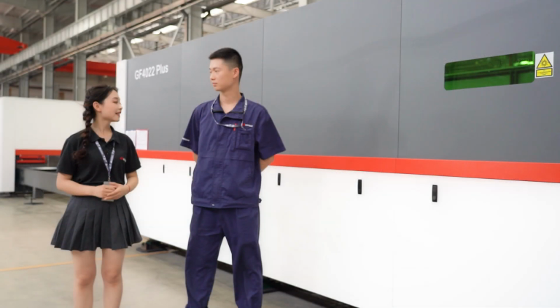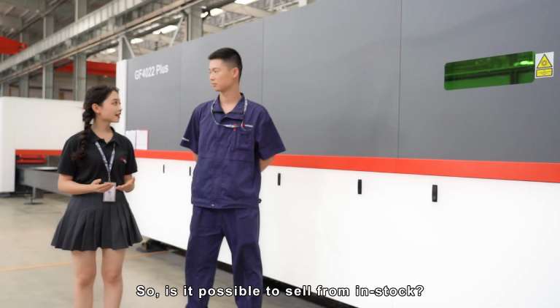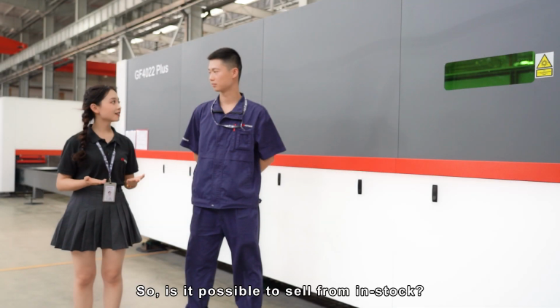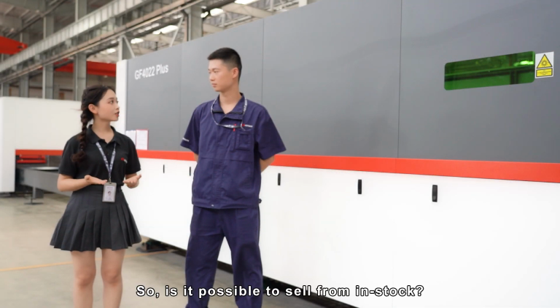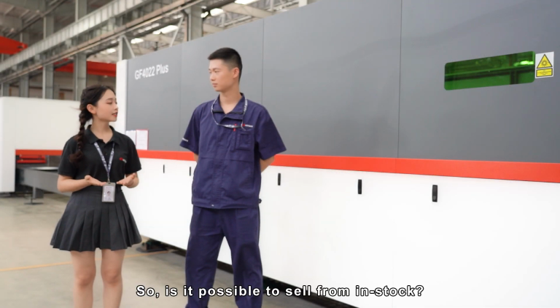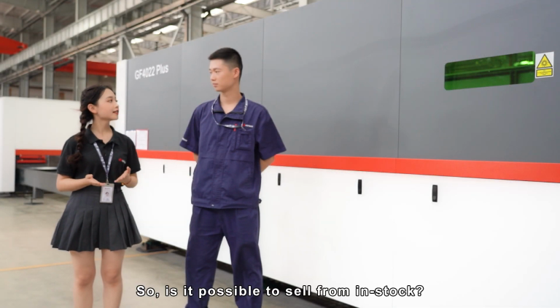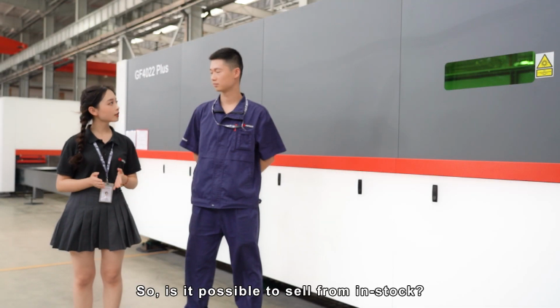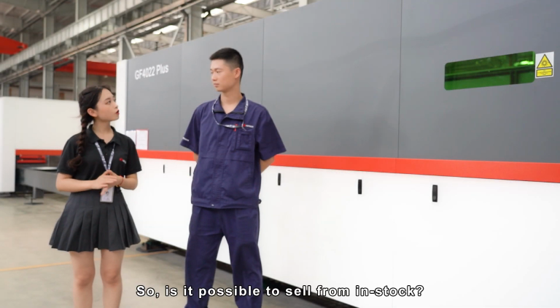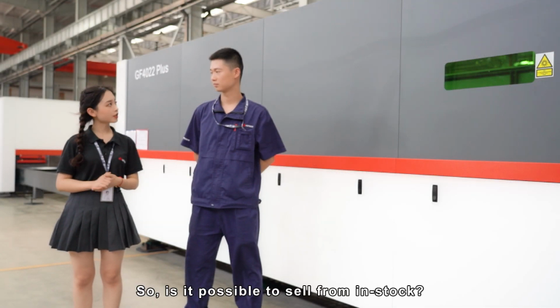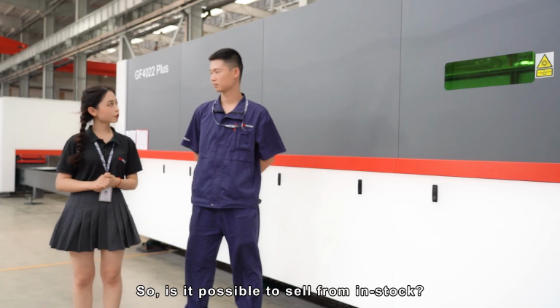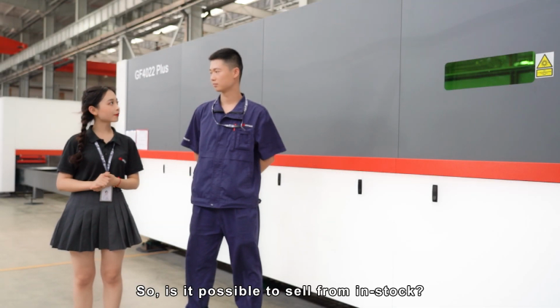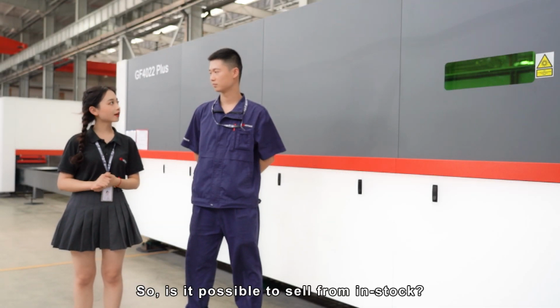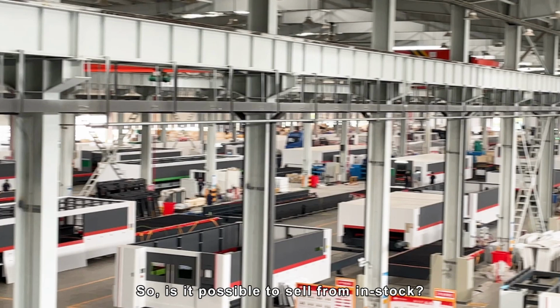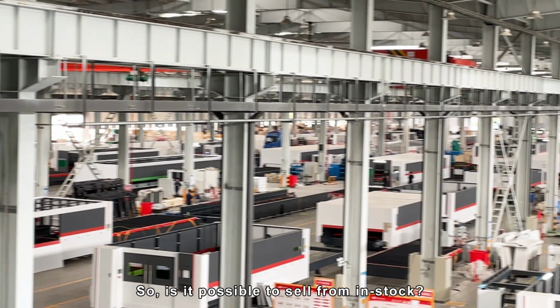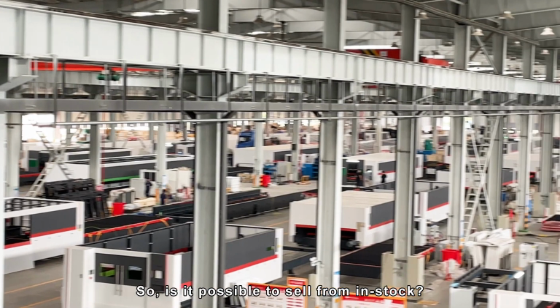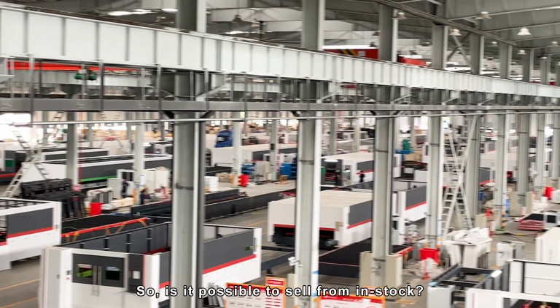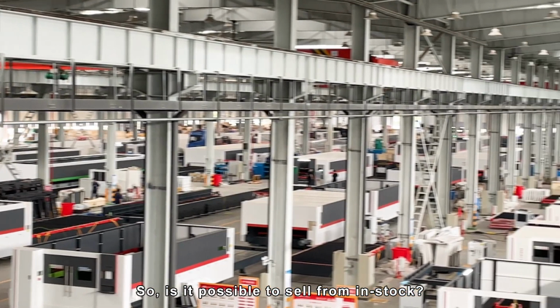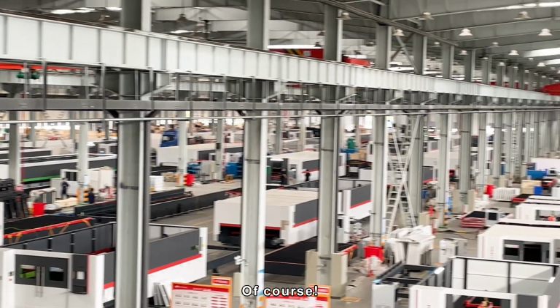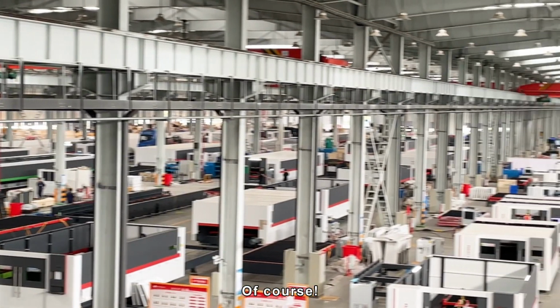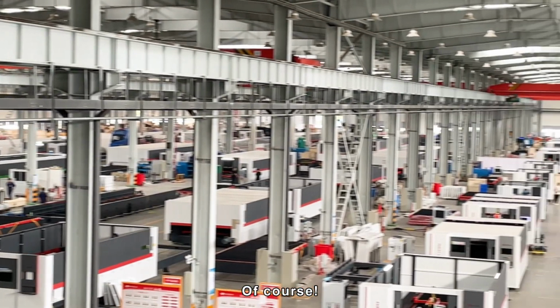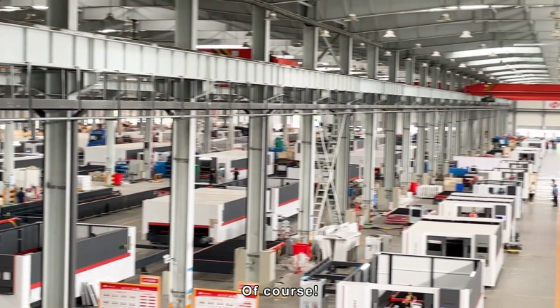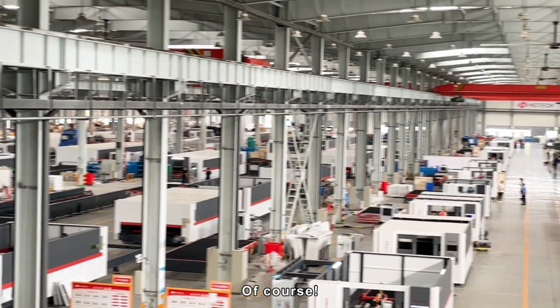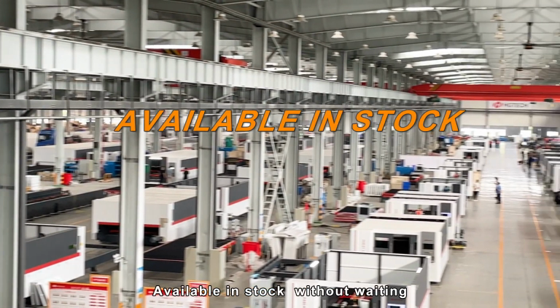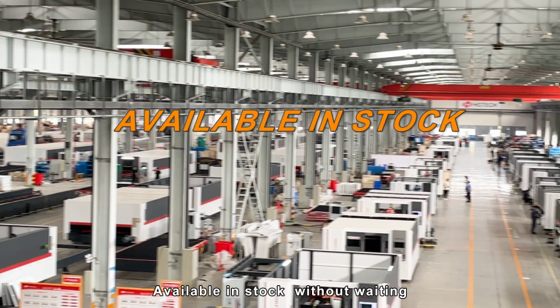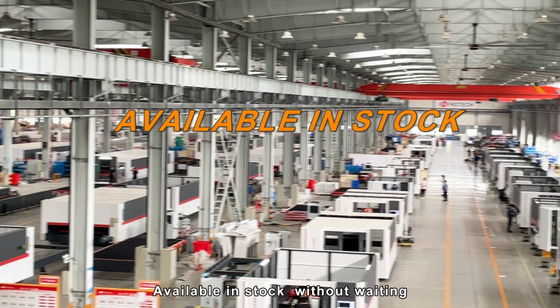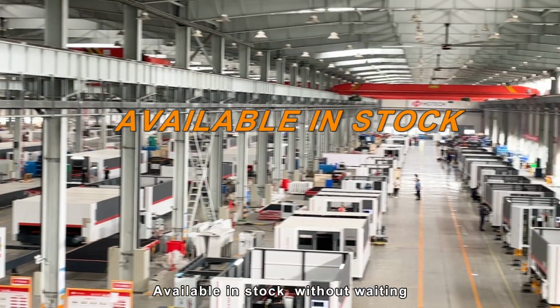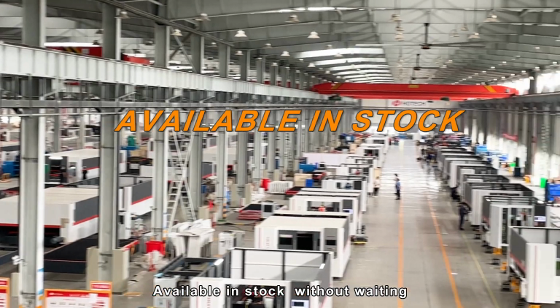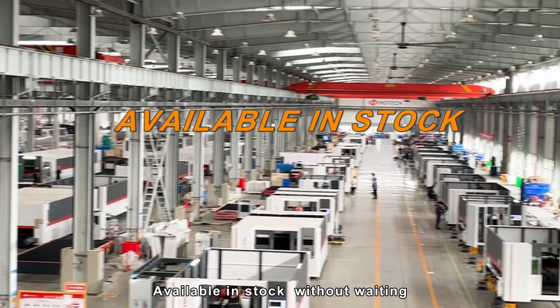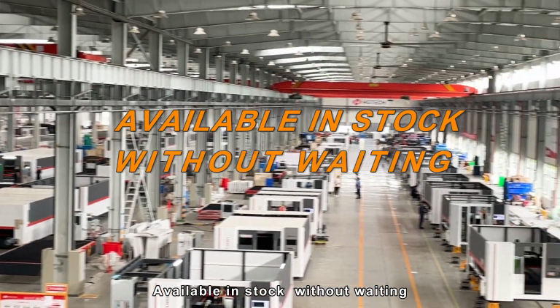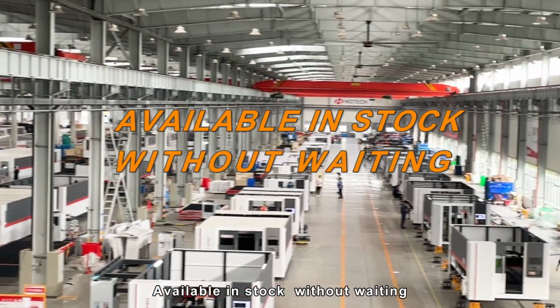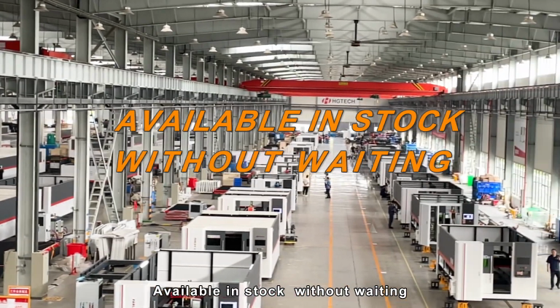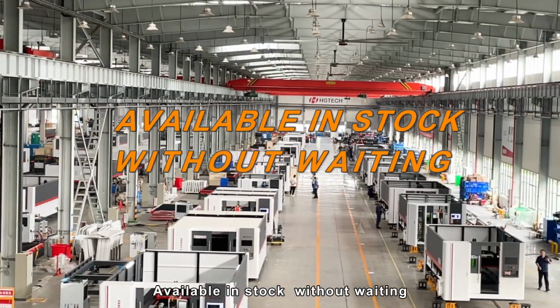So, is it possible to sell from in-stock? Of course — available in-stock without waiting.